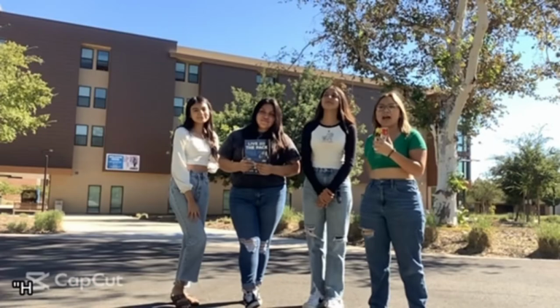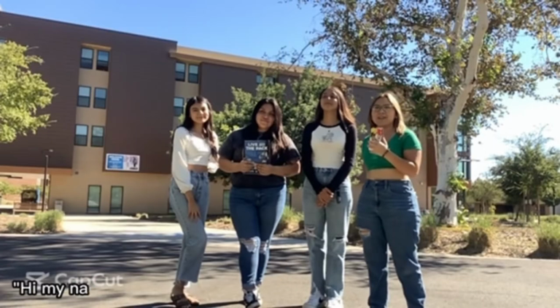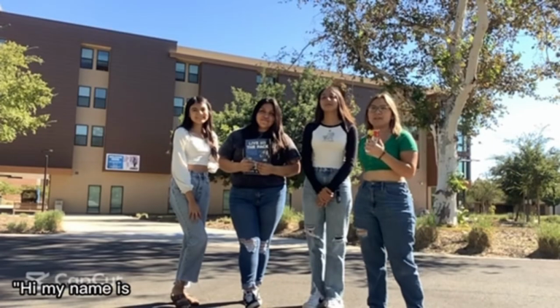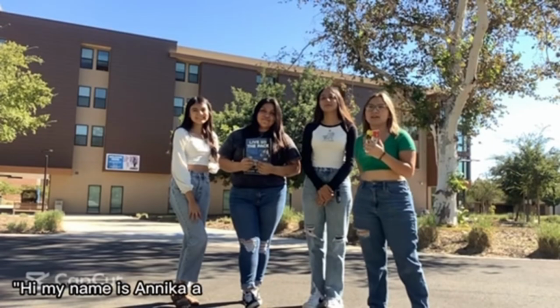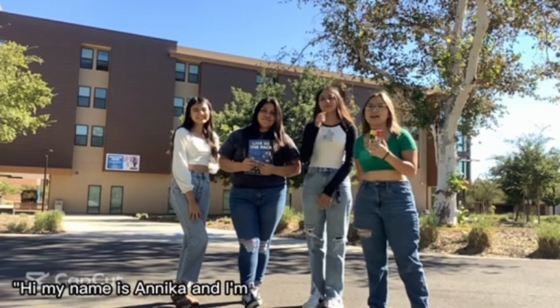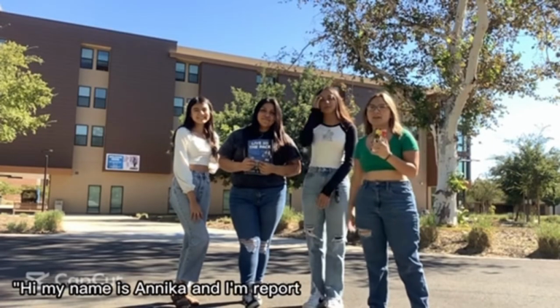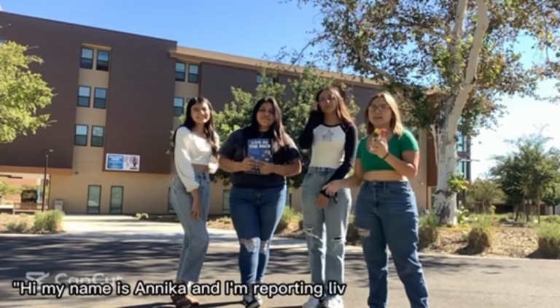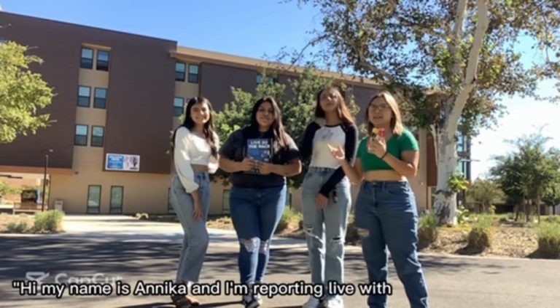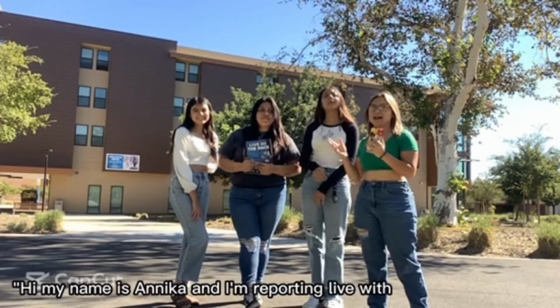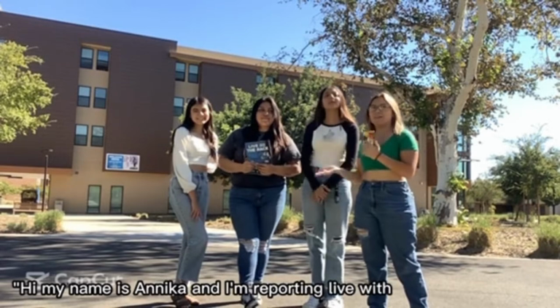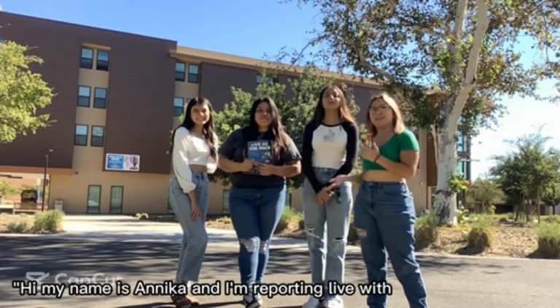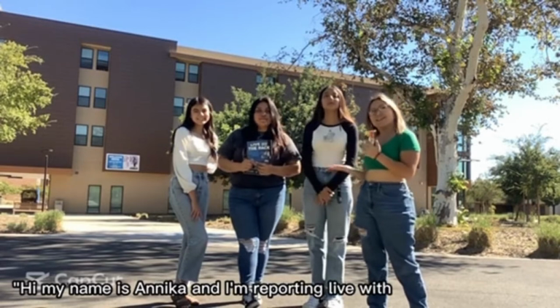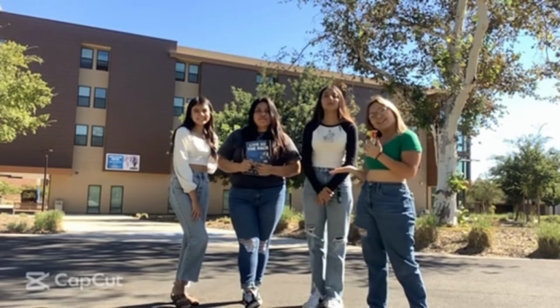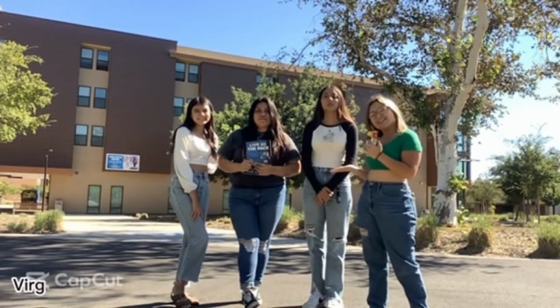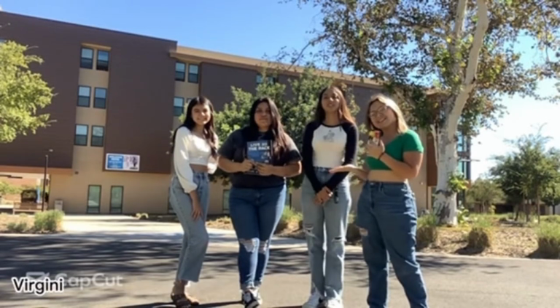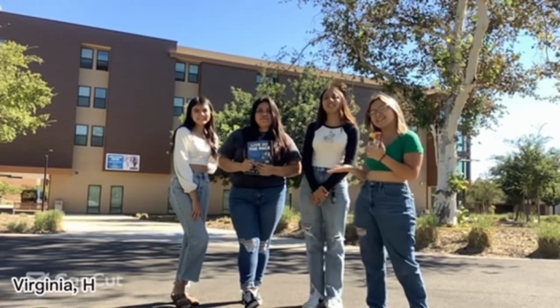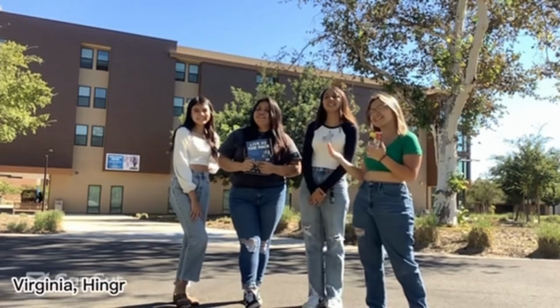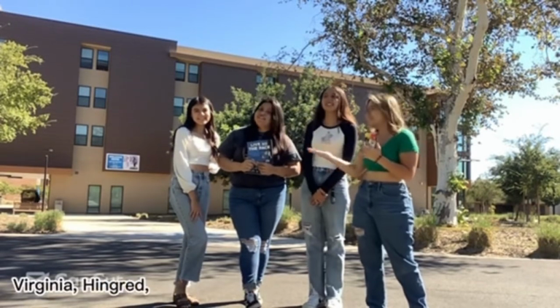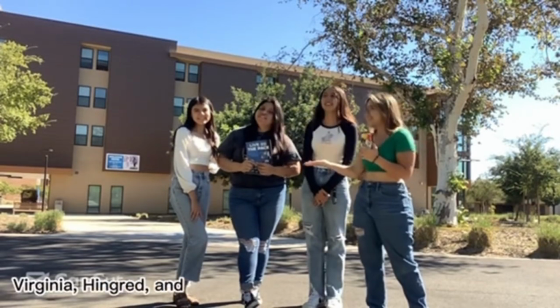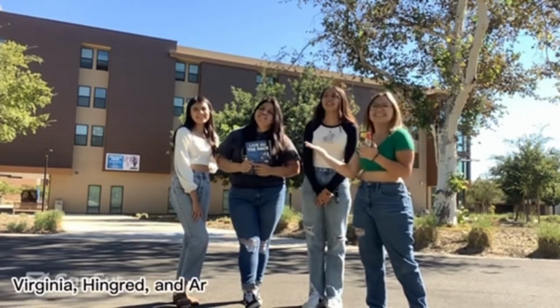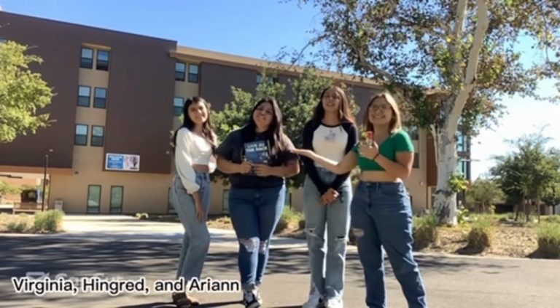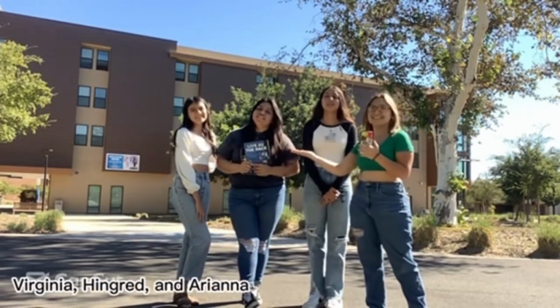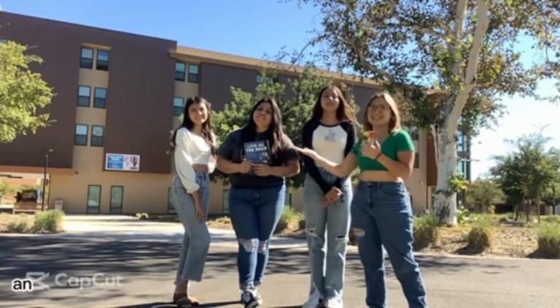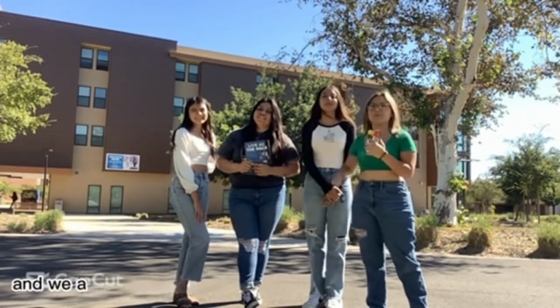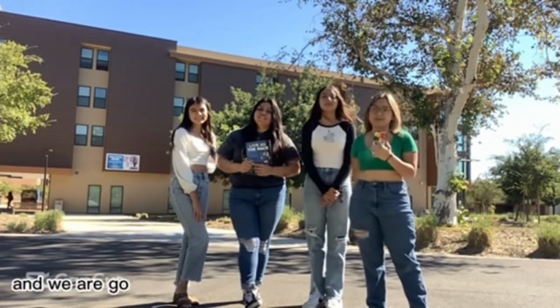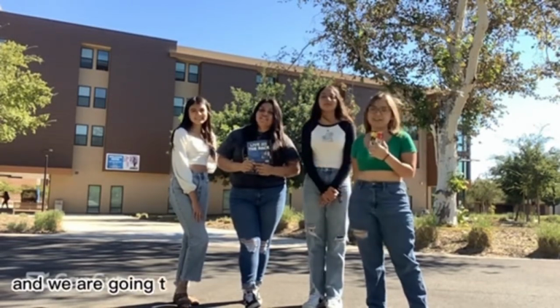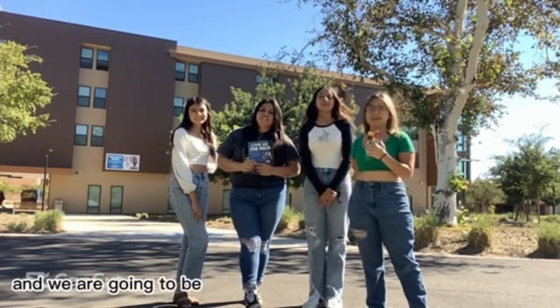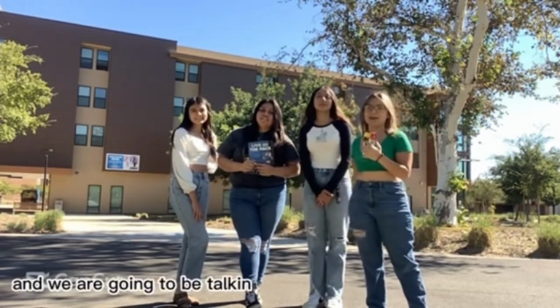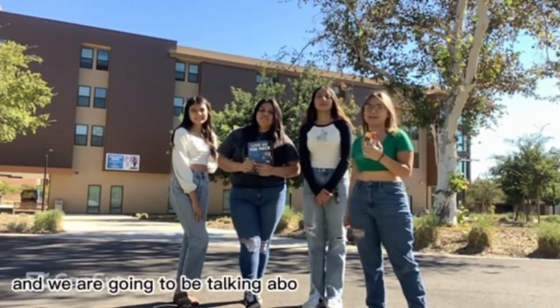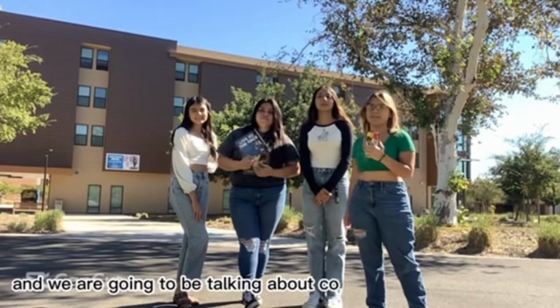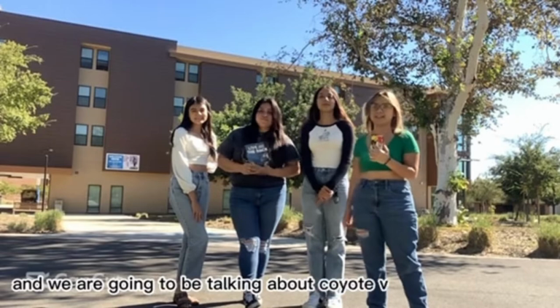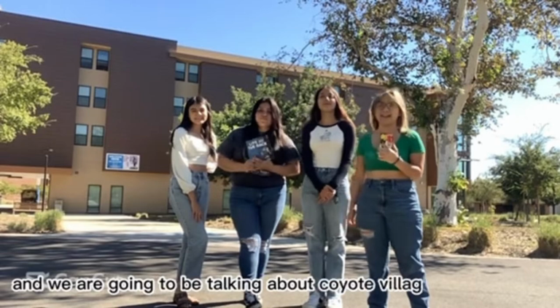Hi, my name is Annika and I'm reporting live with Virginia, Ingrid, and Ariana, and we're going to be talking about Coyote Village today.